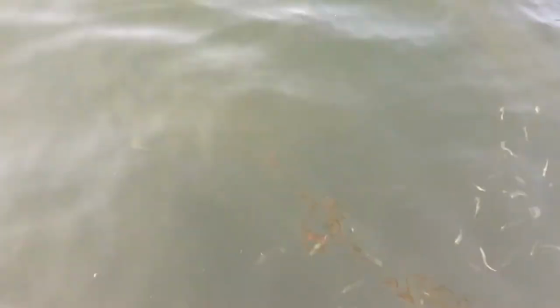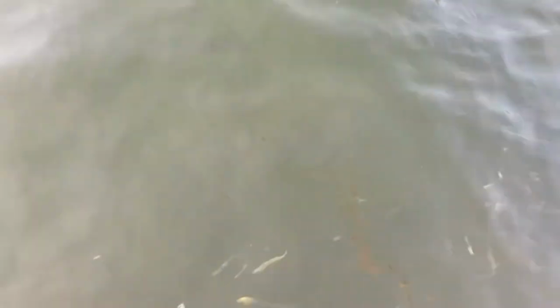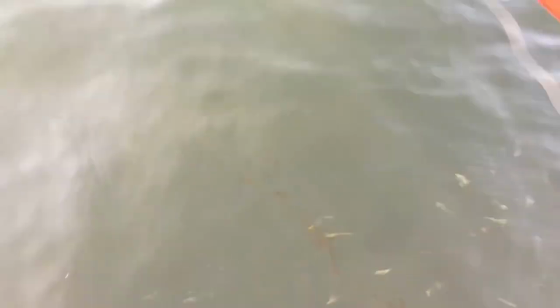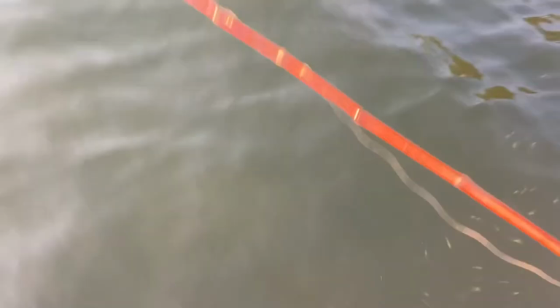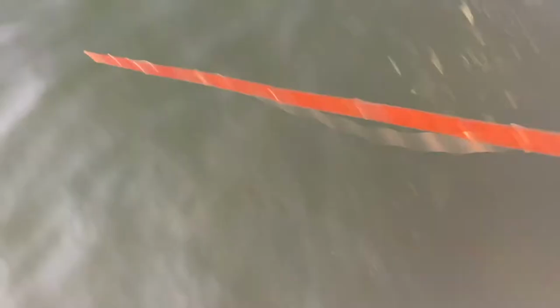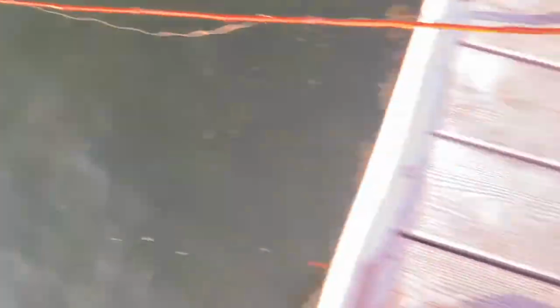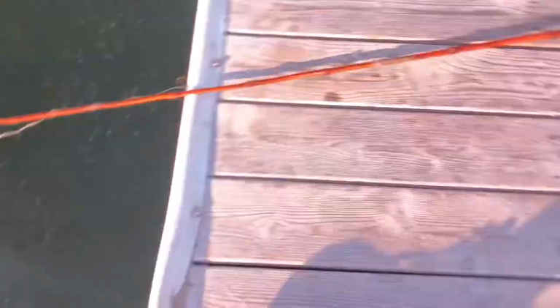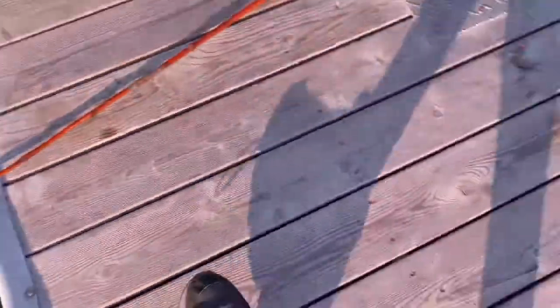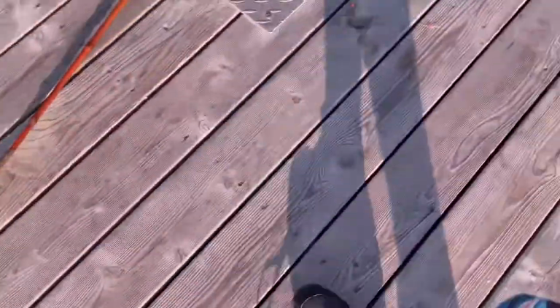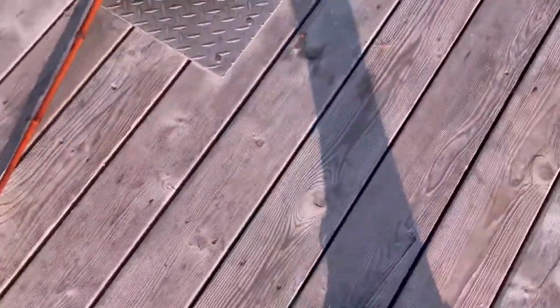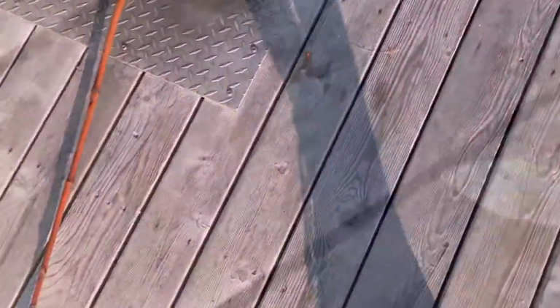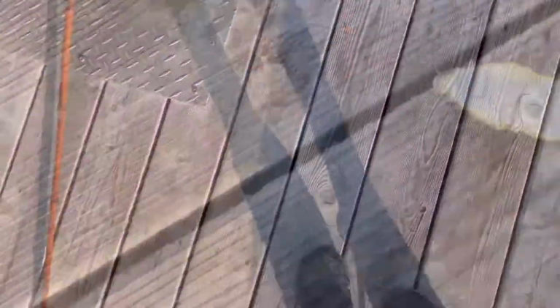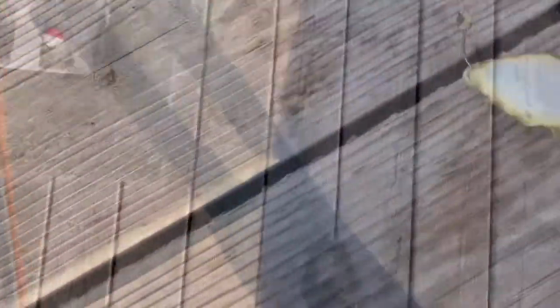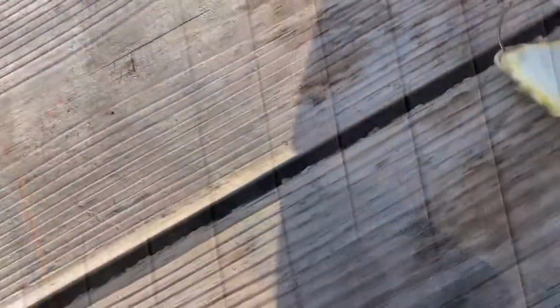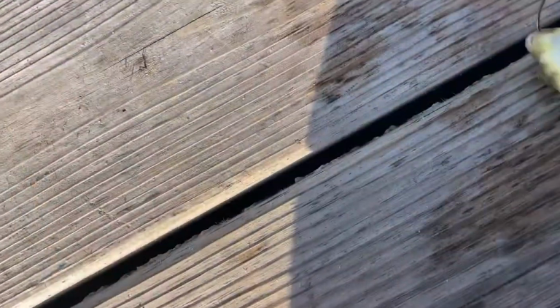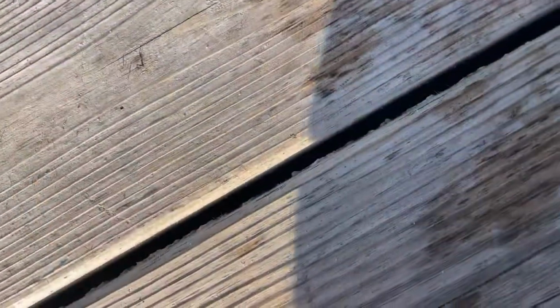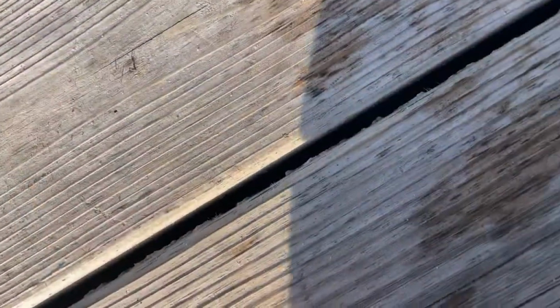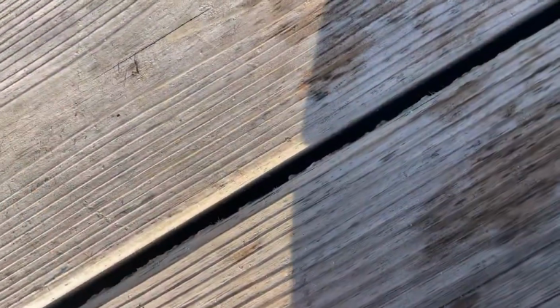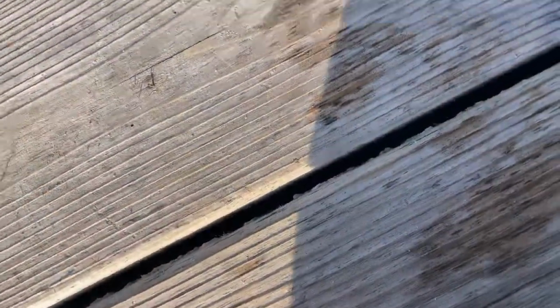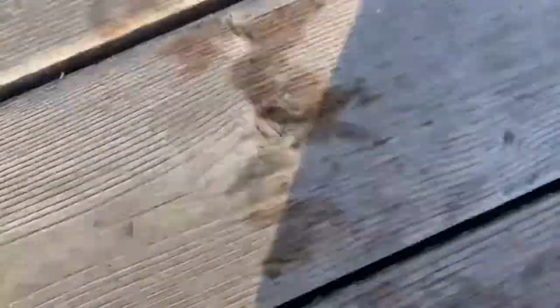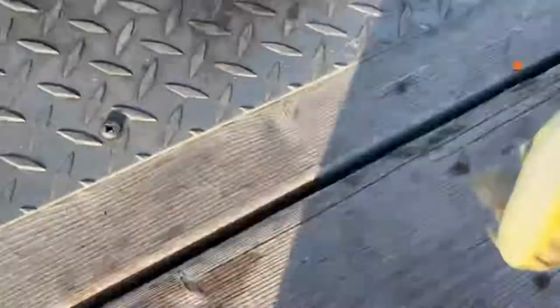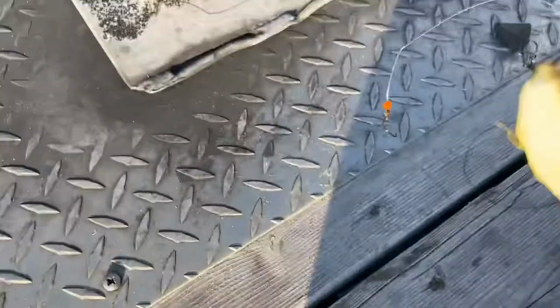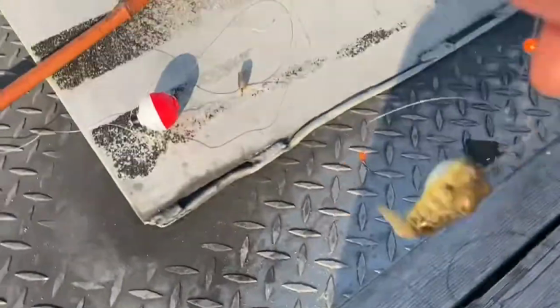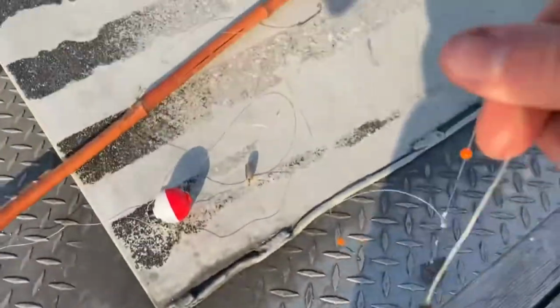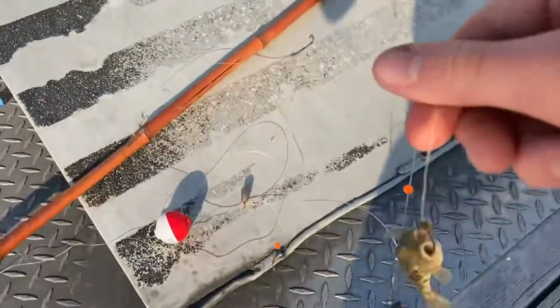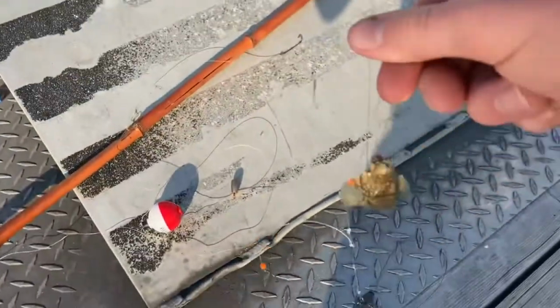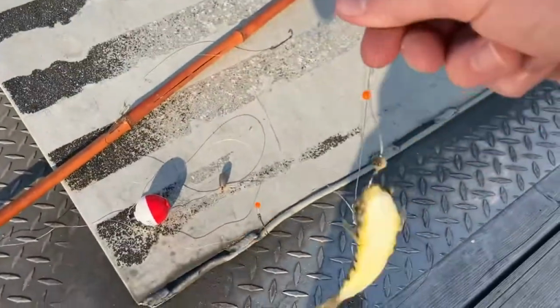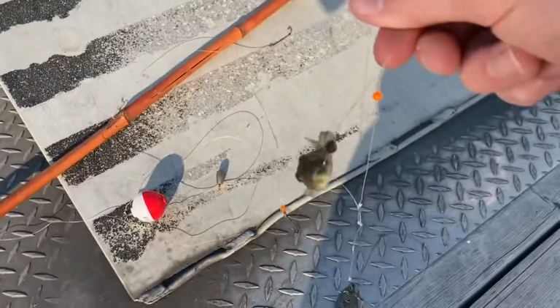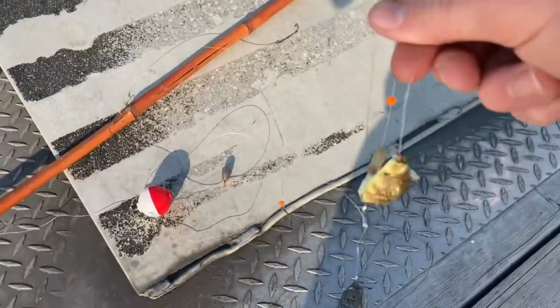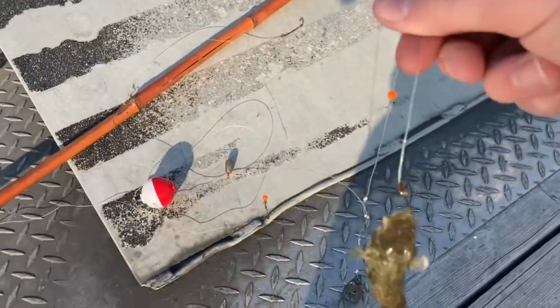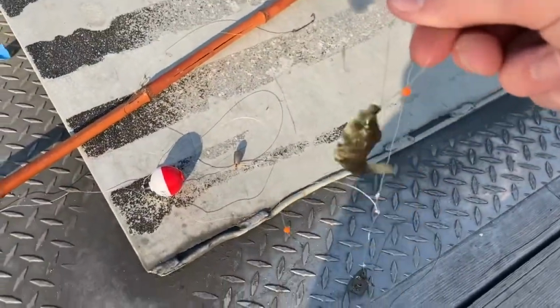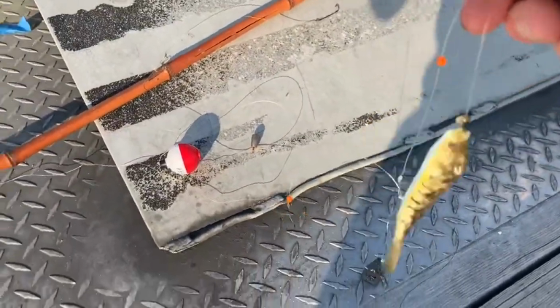Alright, next fish. I'm Max. I'm Richard Gryff fans. And today, we are going to be jig fishing.